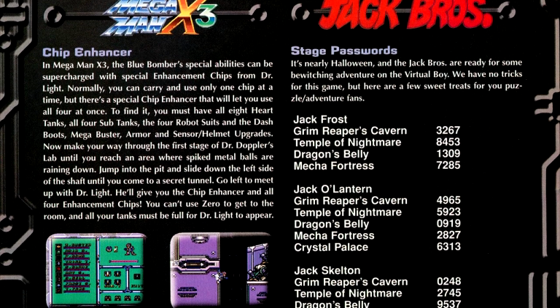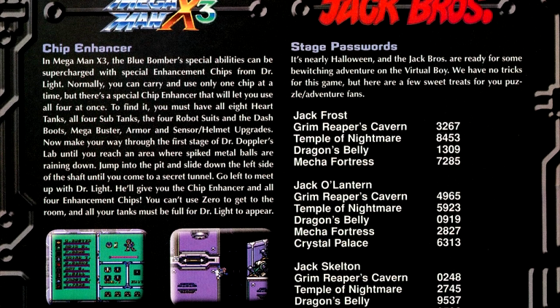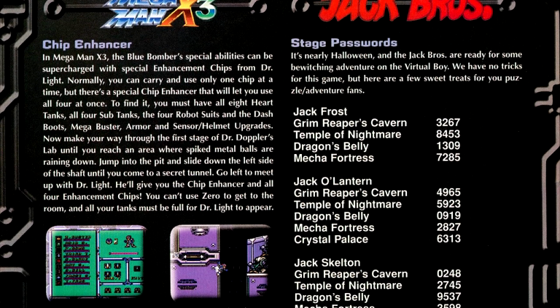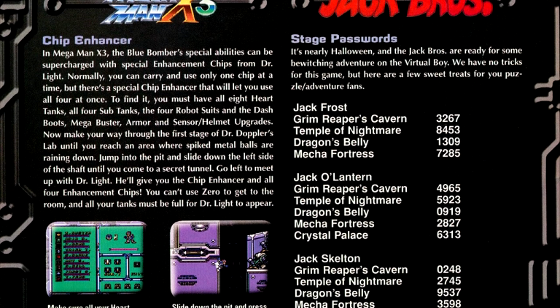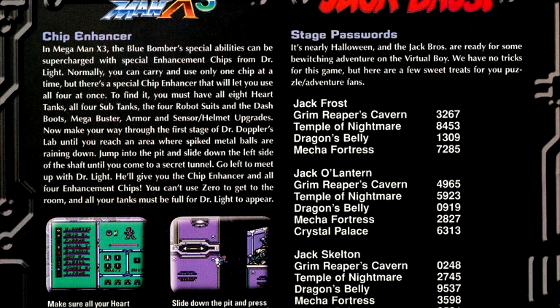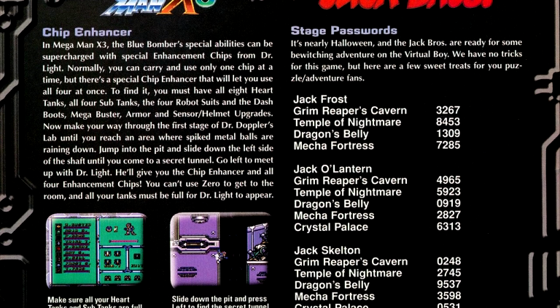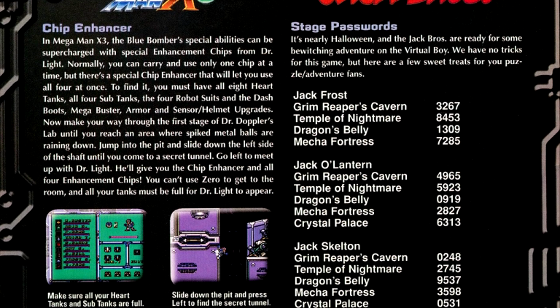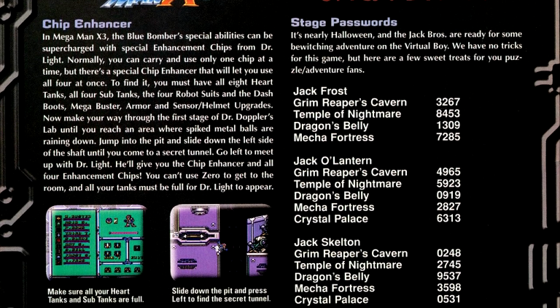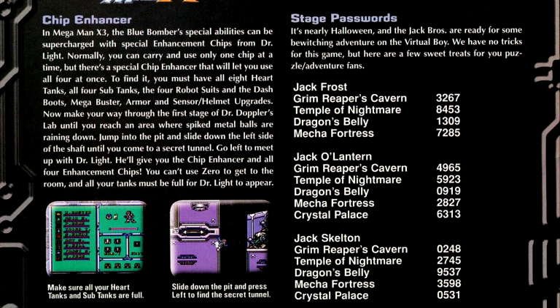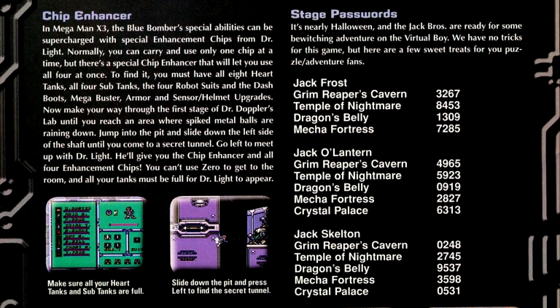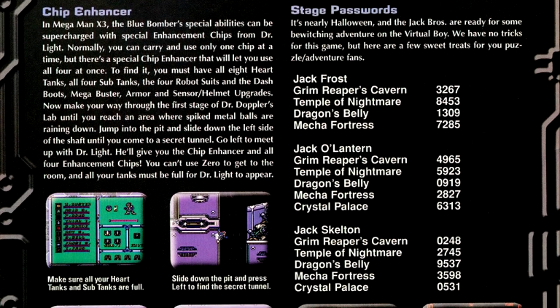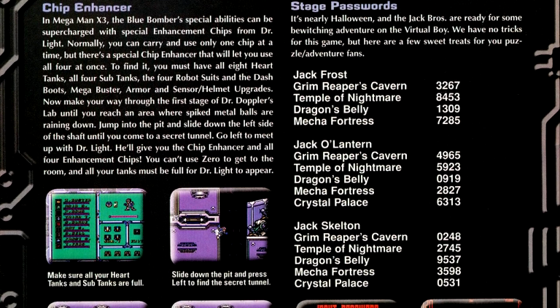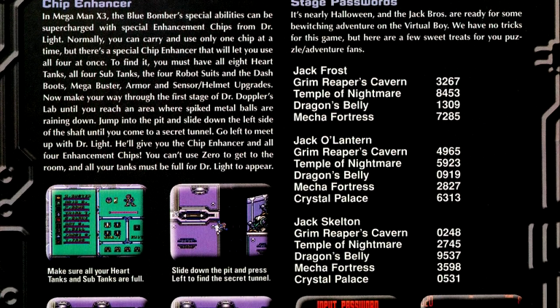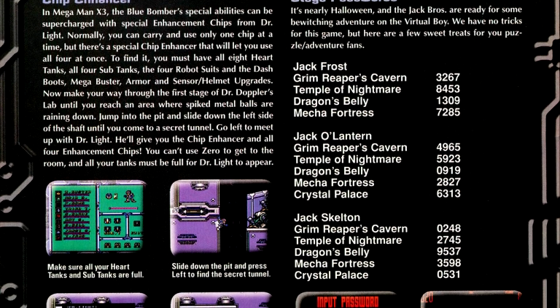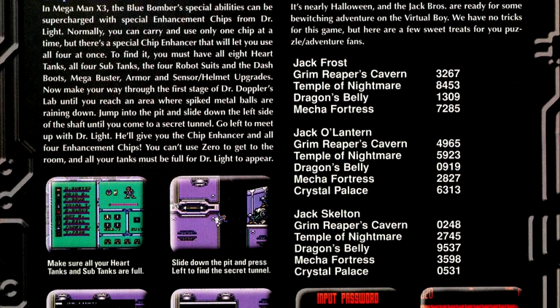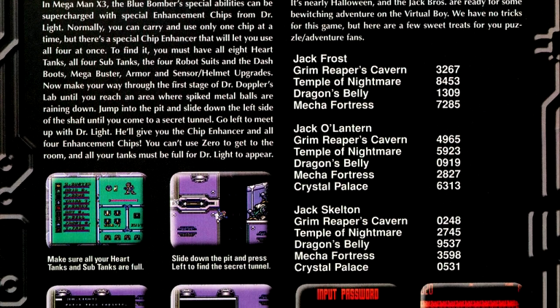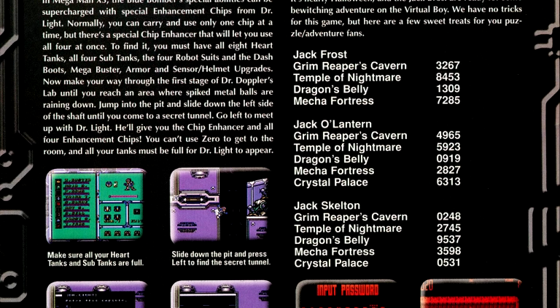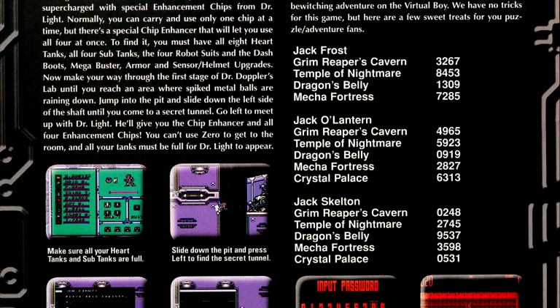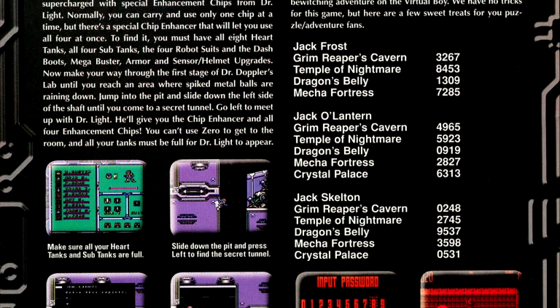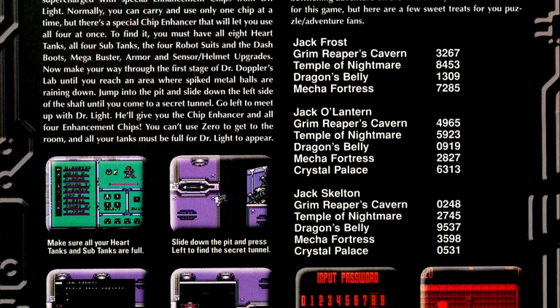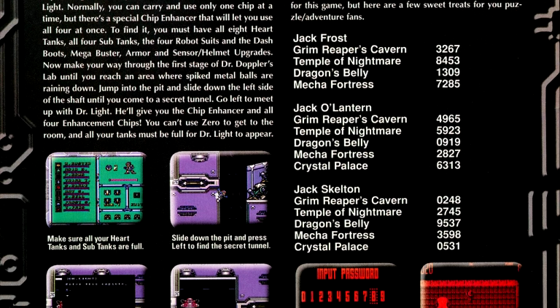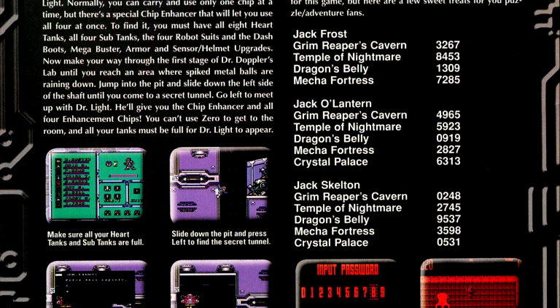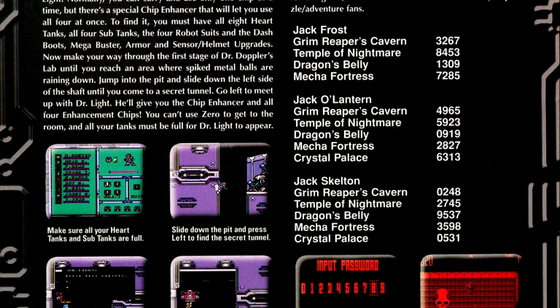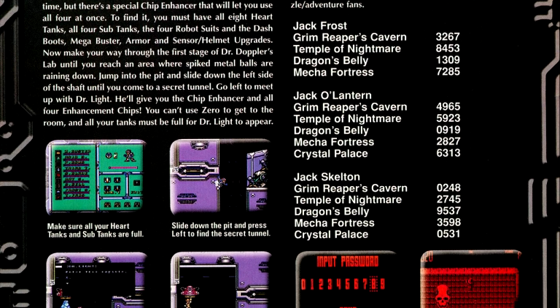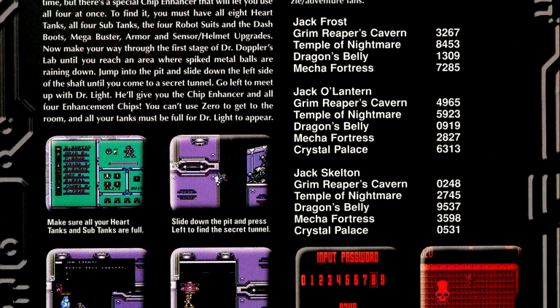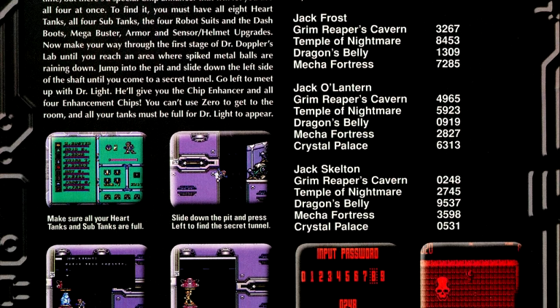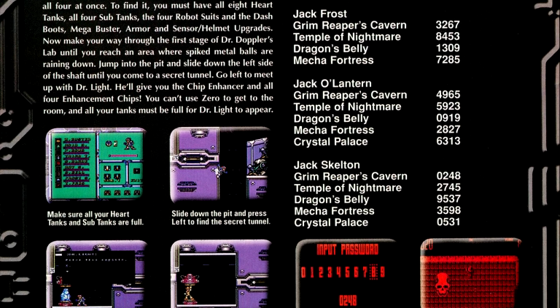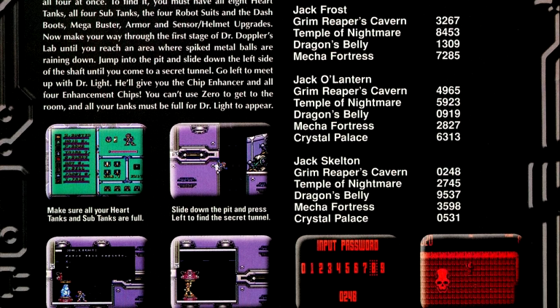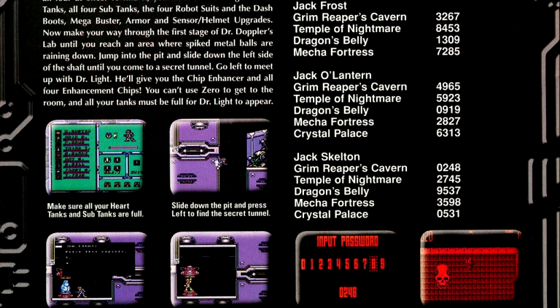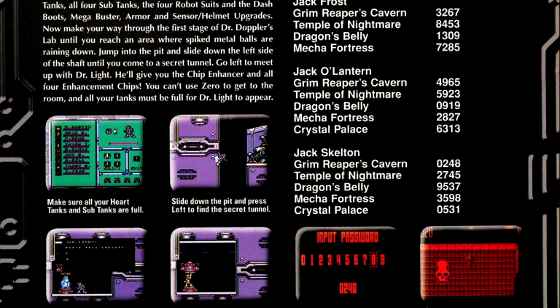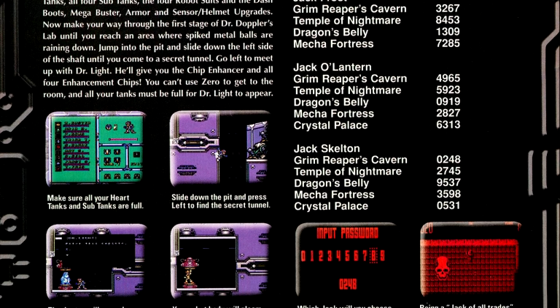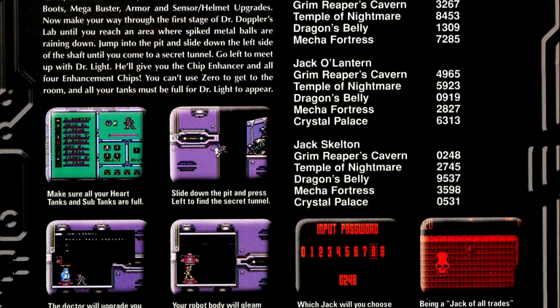In Classified Information, we have some info on how to get the chip enhancer for Mega Man X3, along with some classic codes for some recently reprinted games.